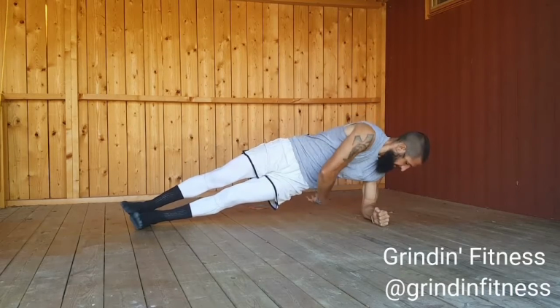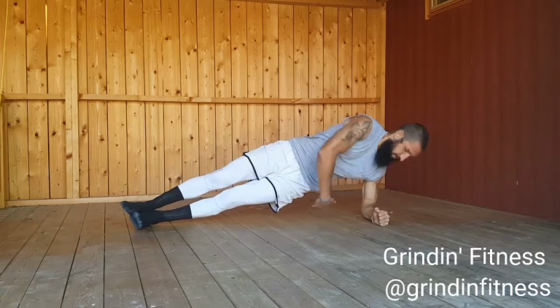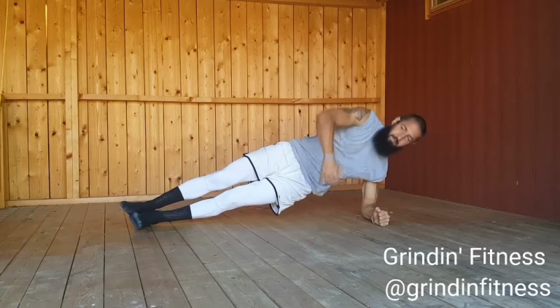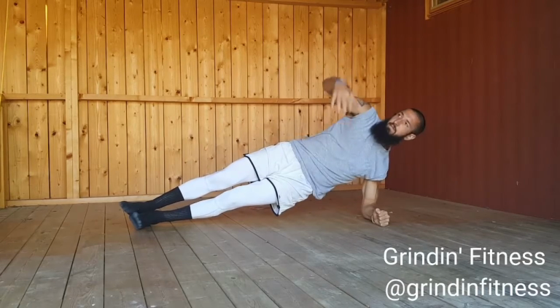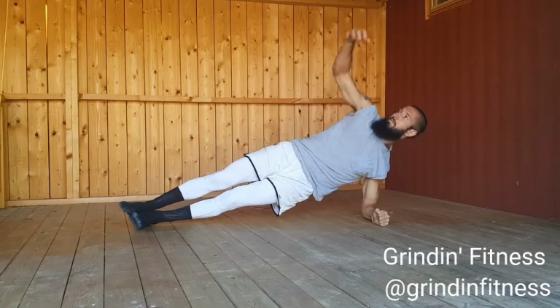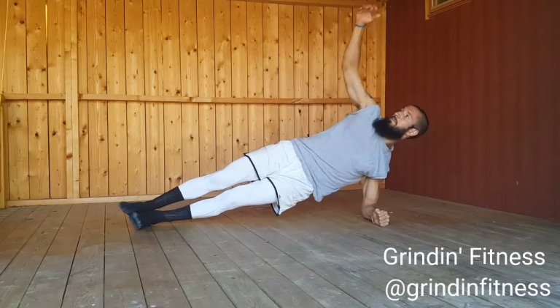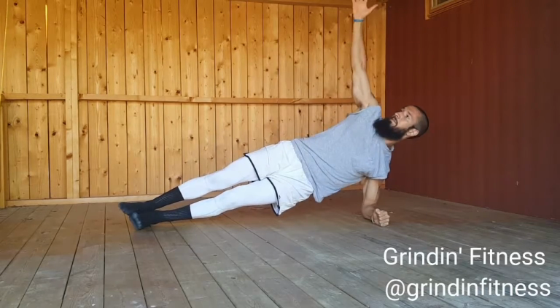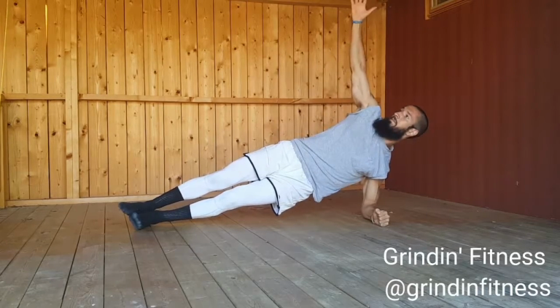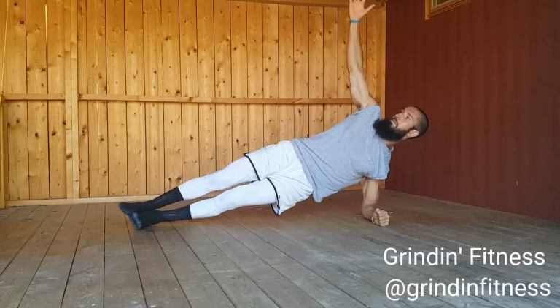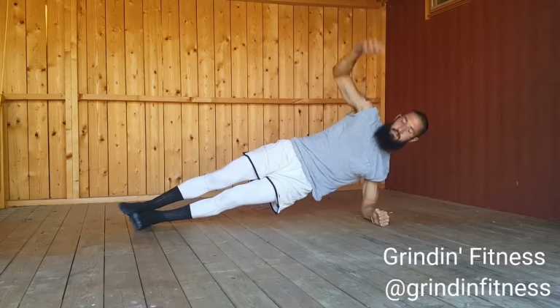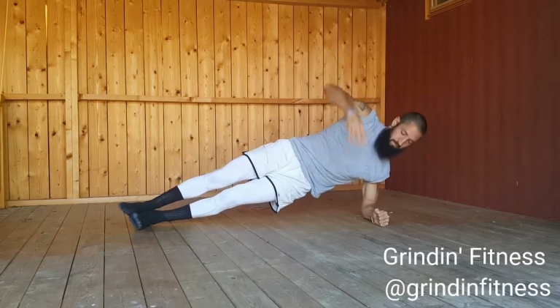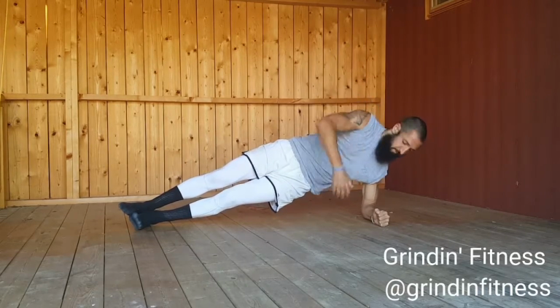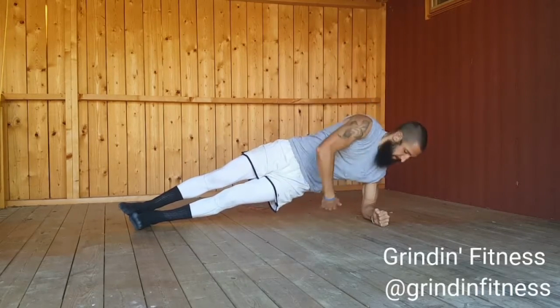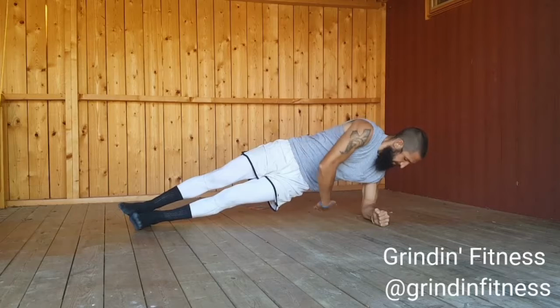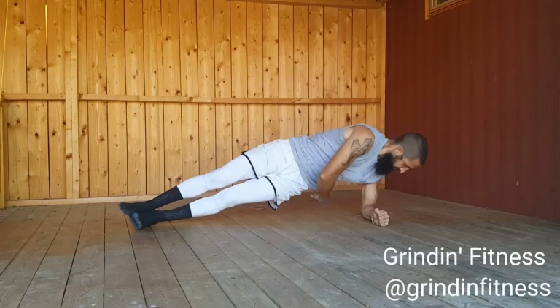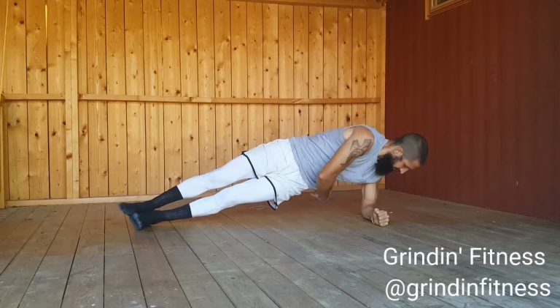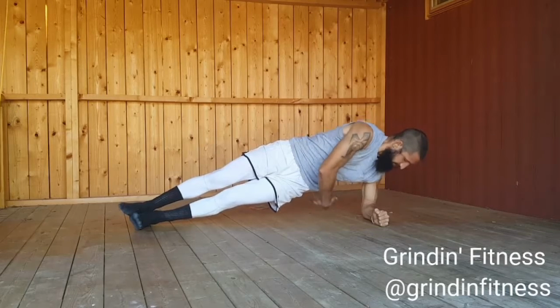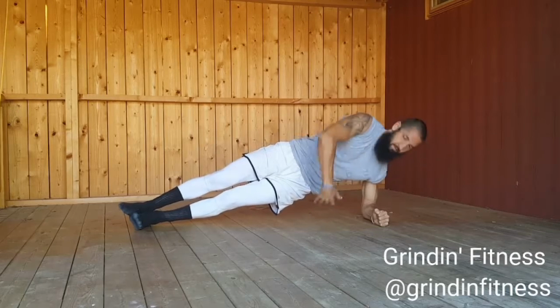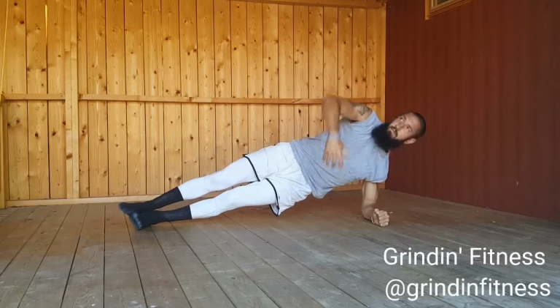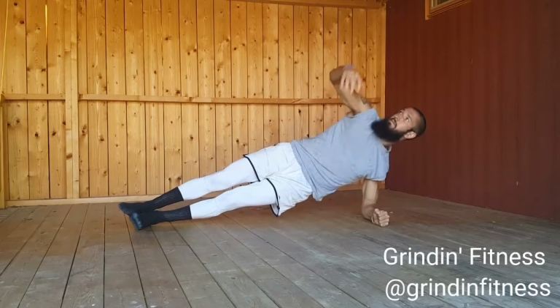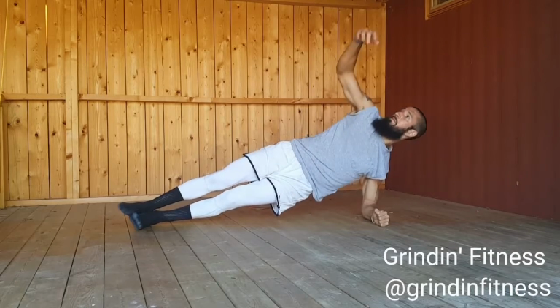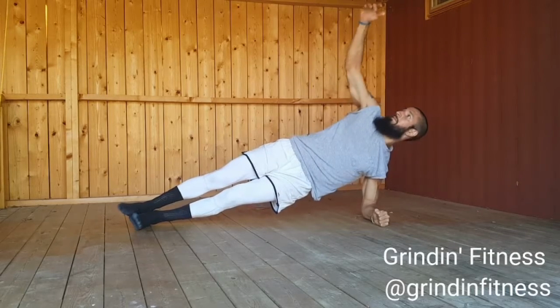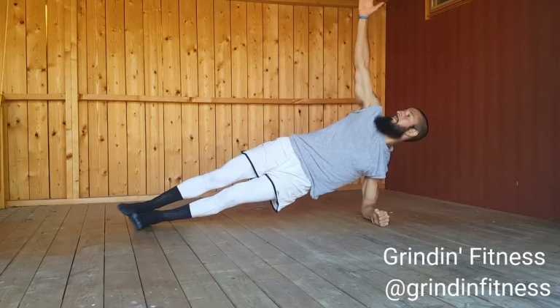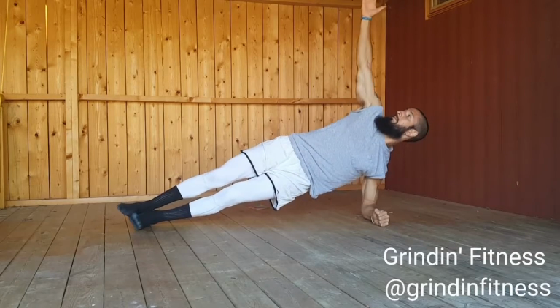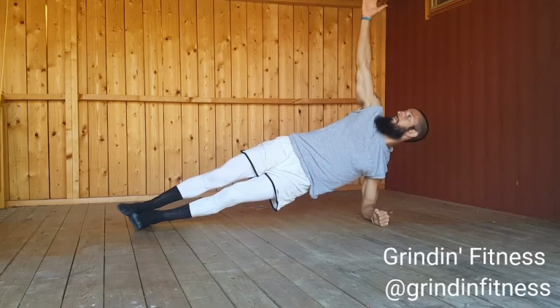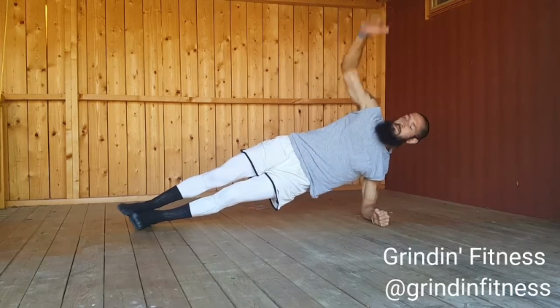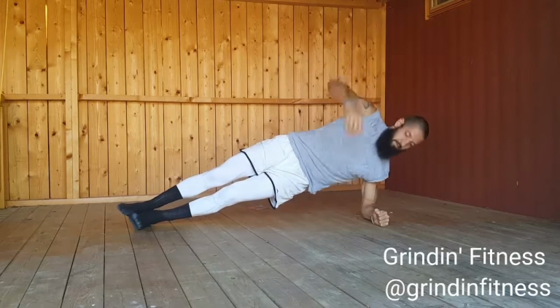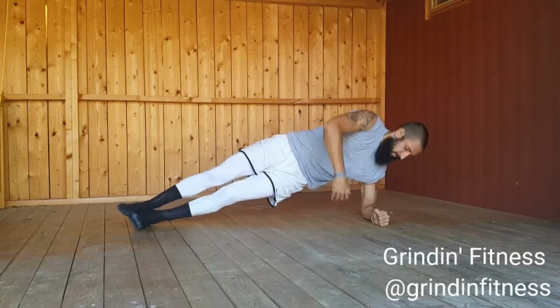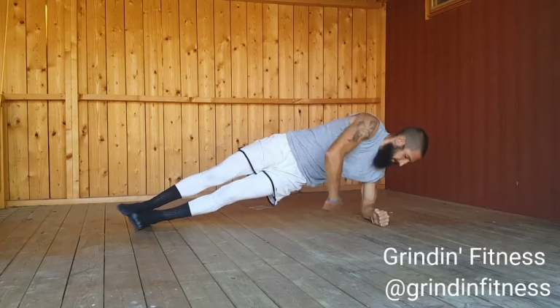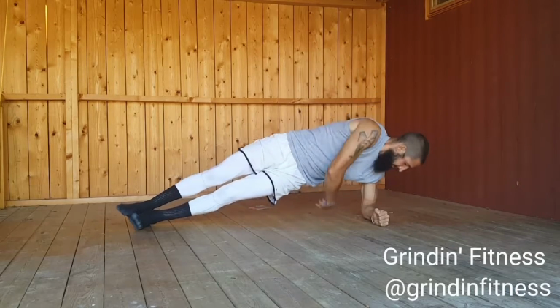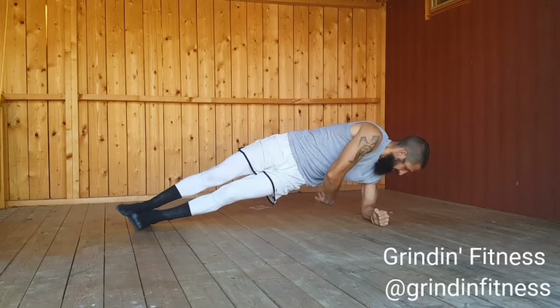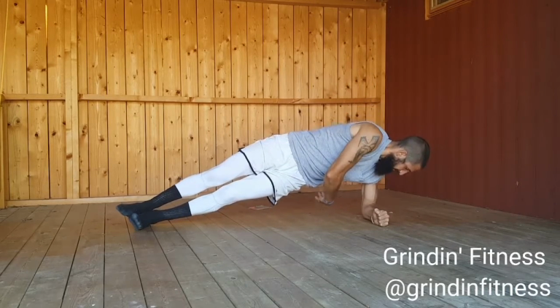Repeat for the given number of repetitions, then repeat these directions on the left side. Inhale as you lower, exhale as you lift.